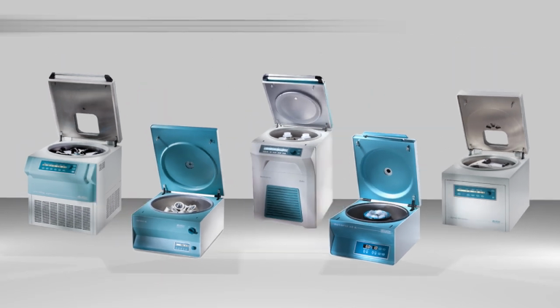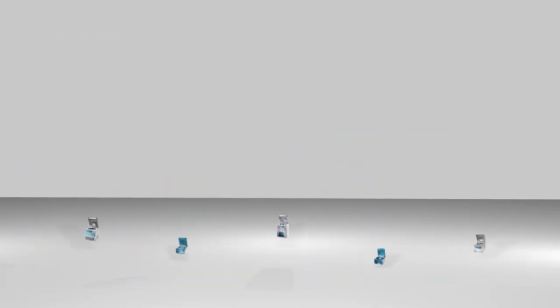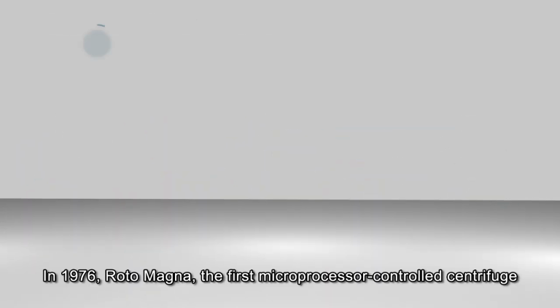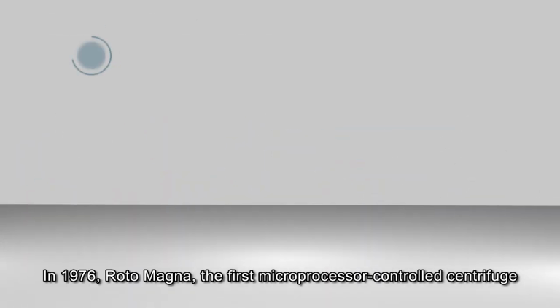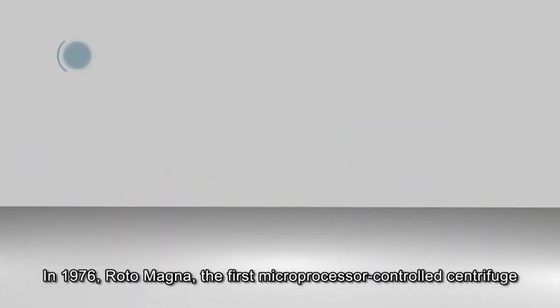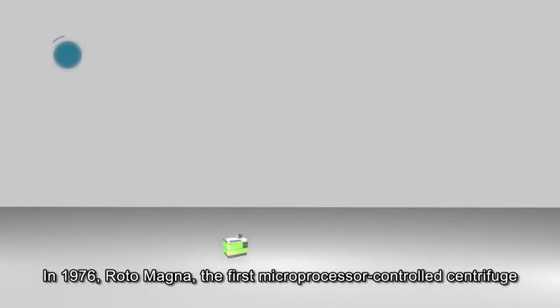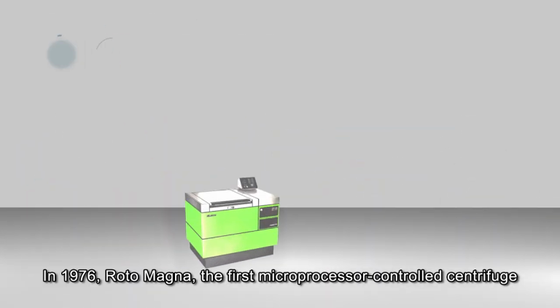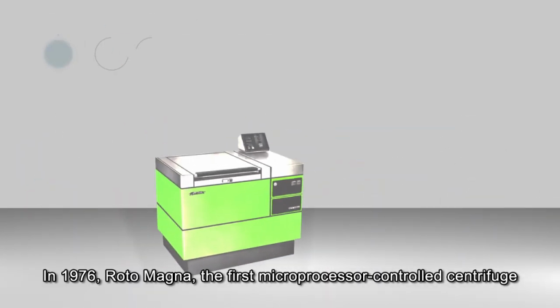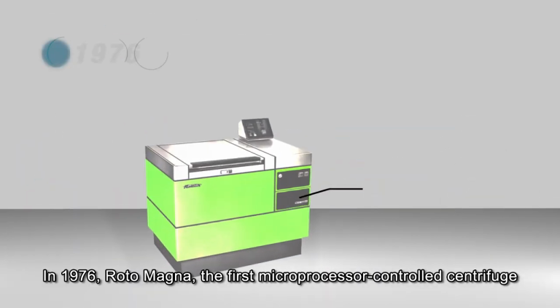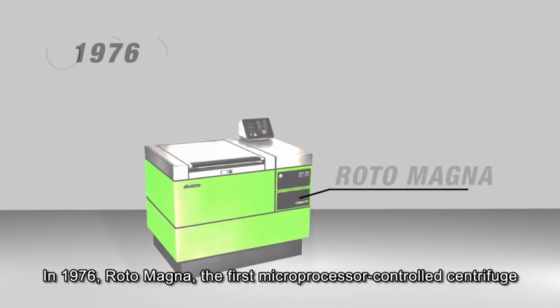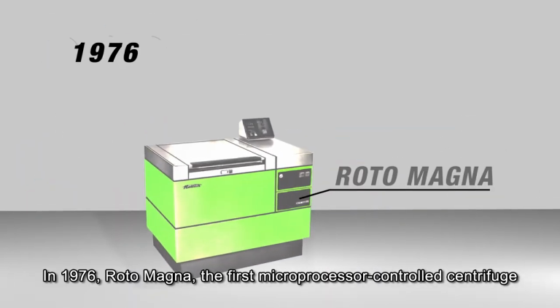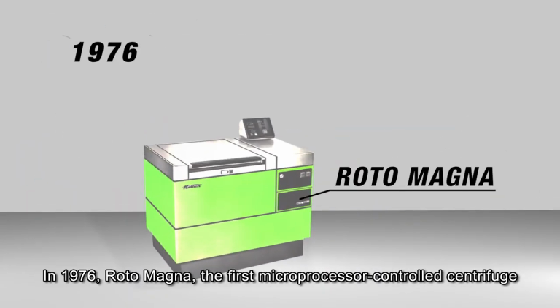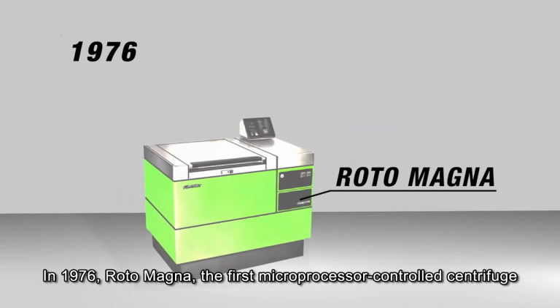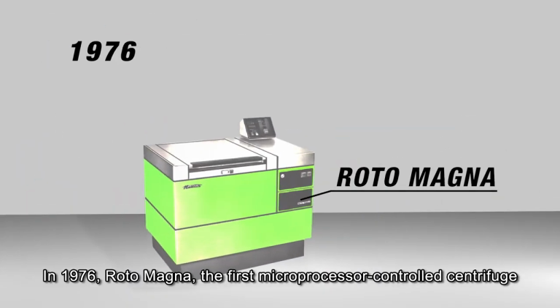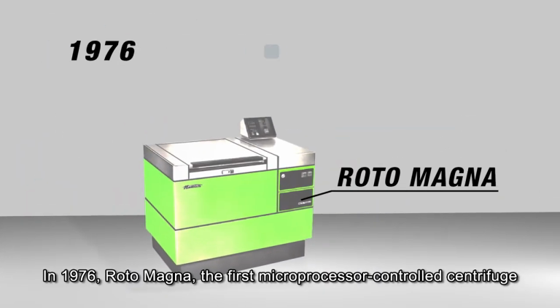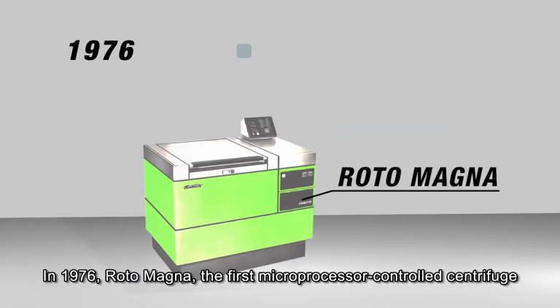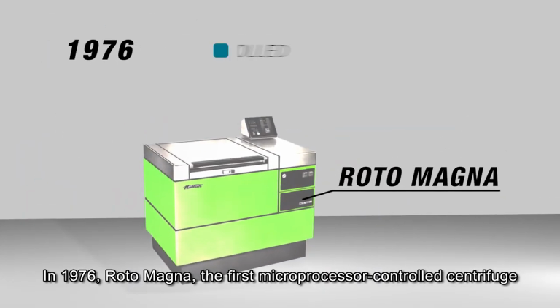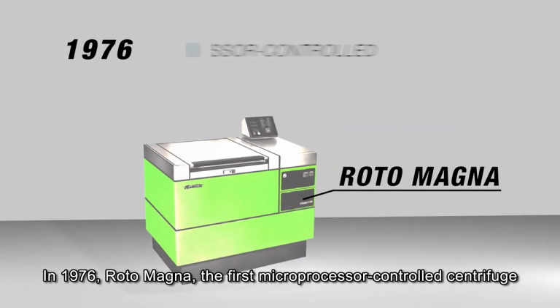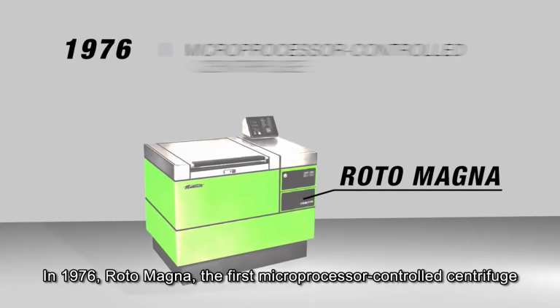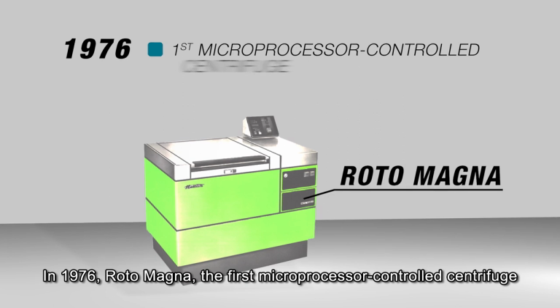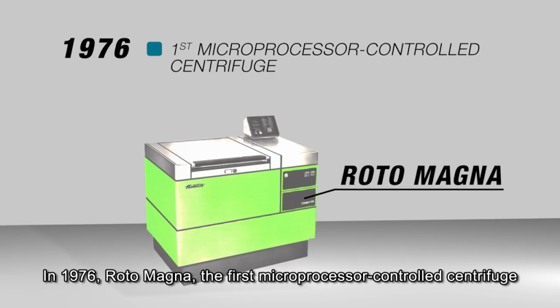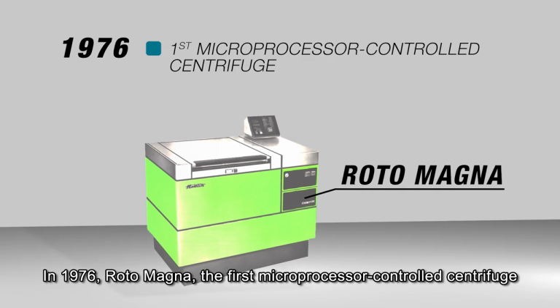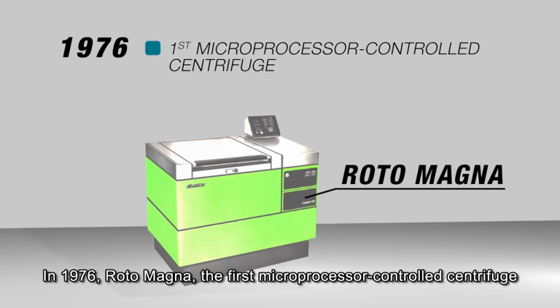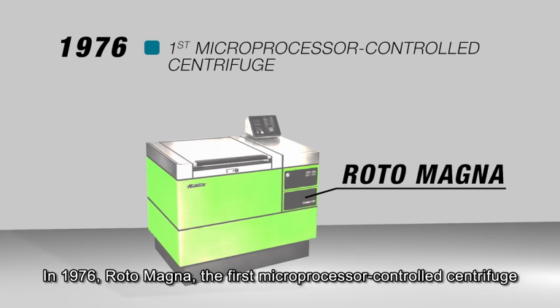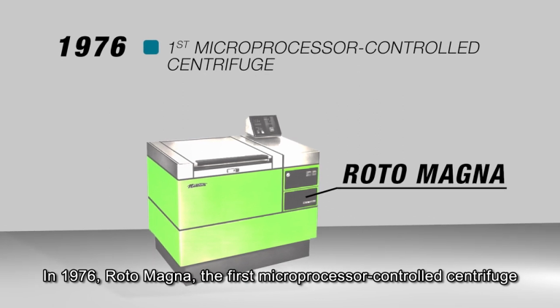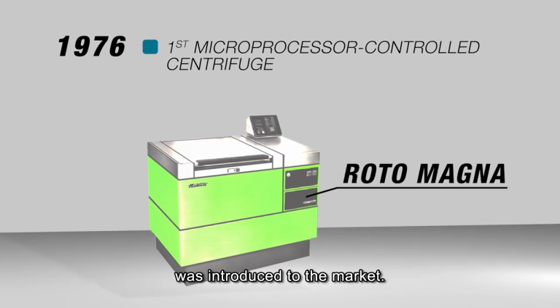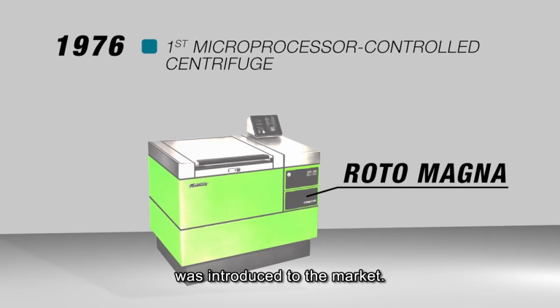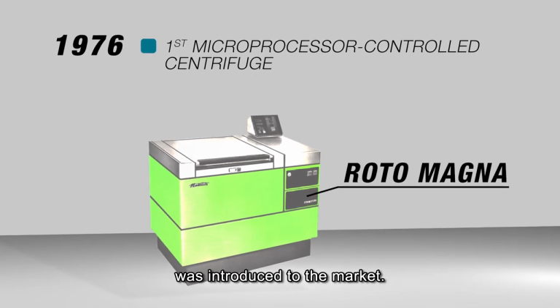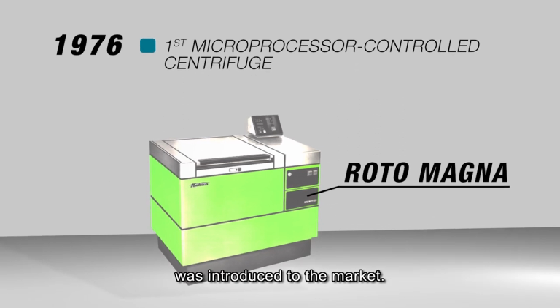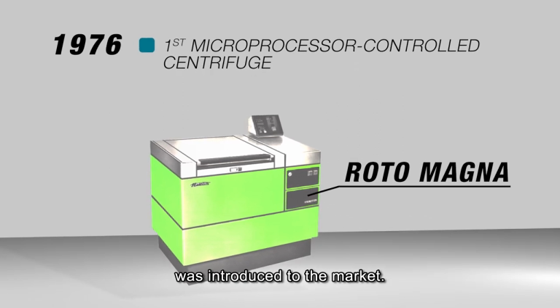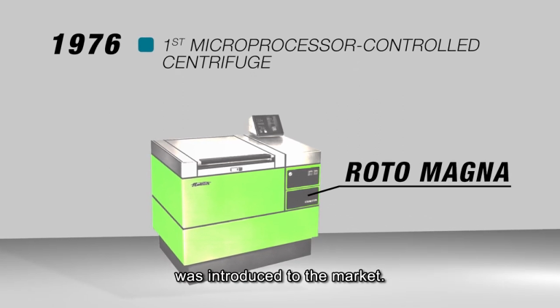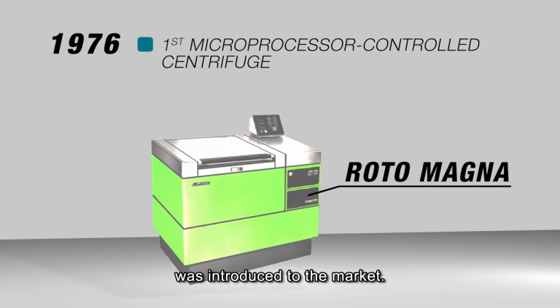In 1976, Rotomagna, the first microprocessor-controlled centrifuge, was introduced to the market.